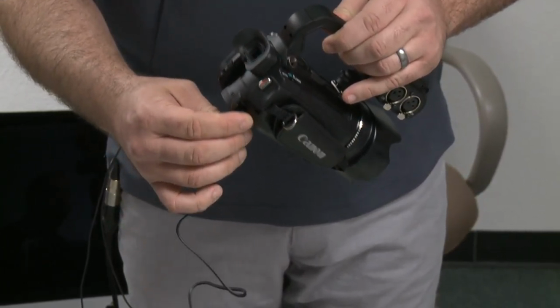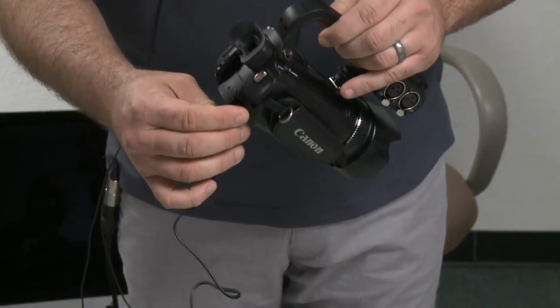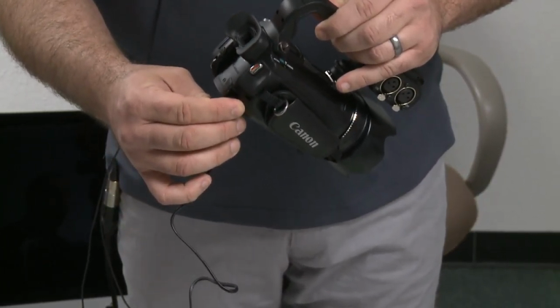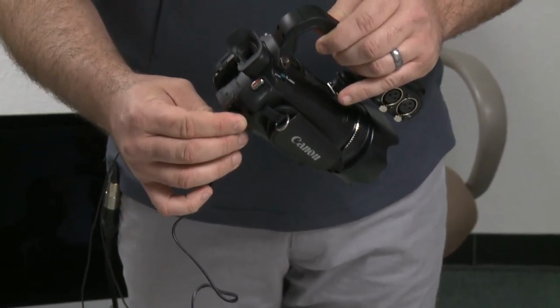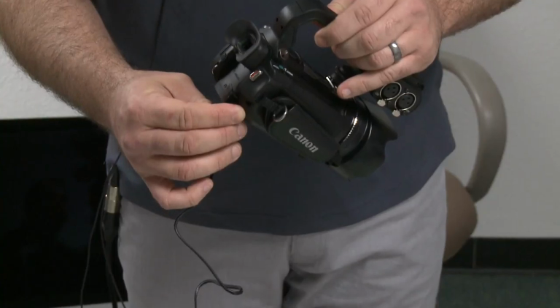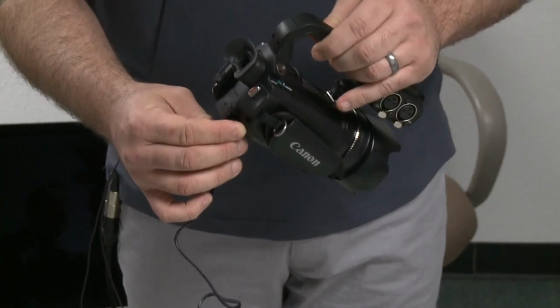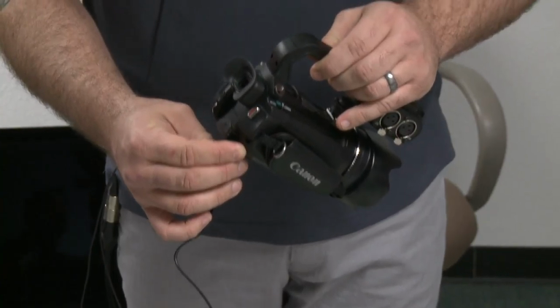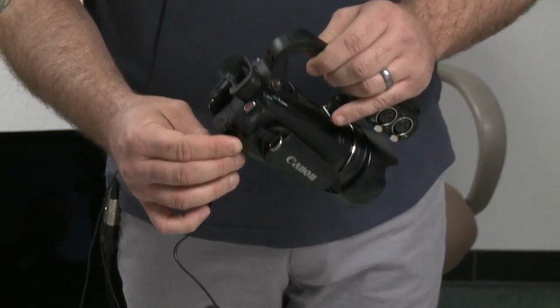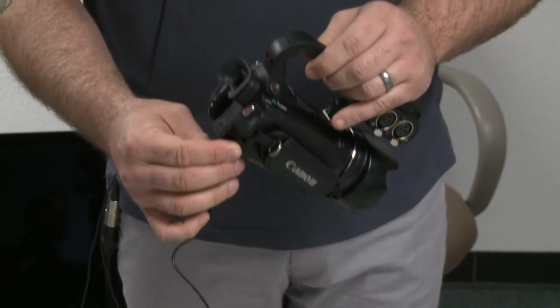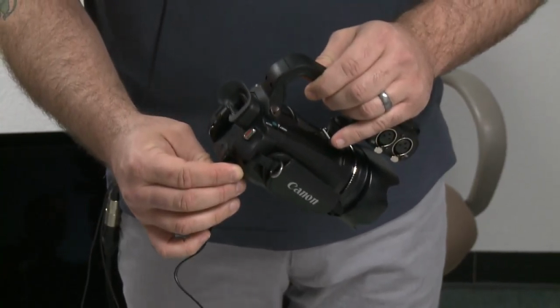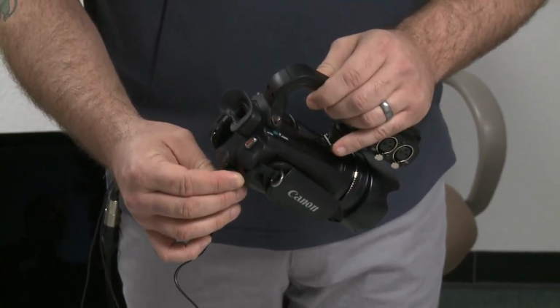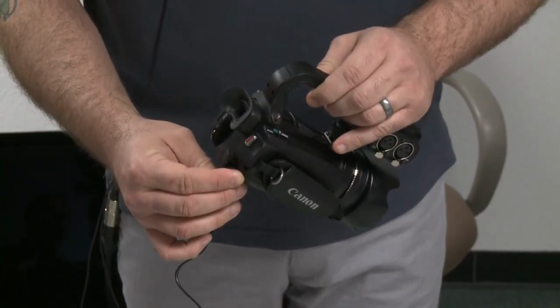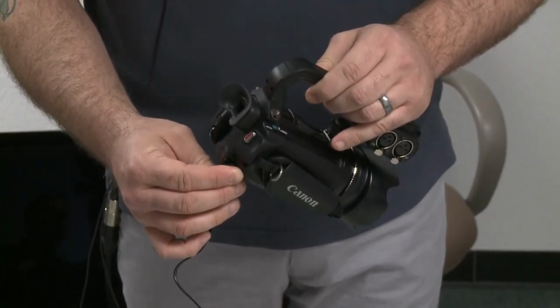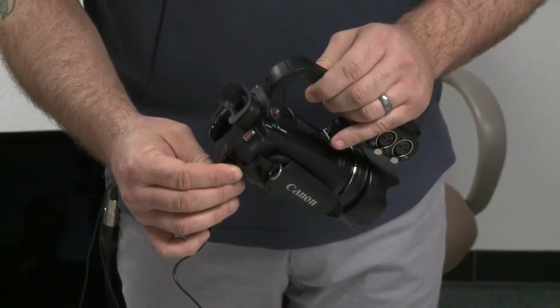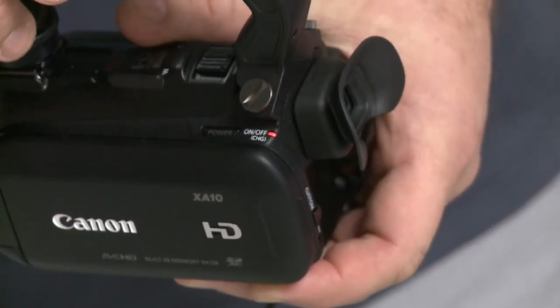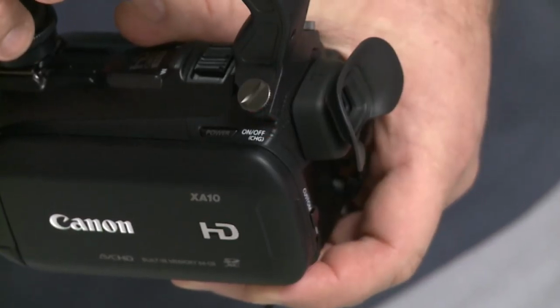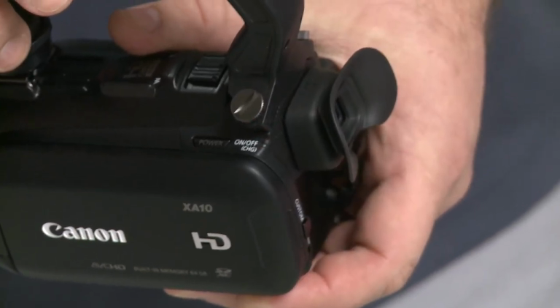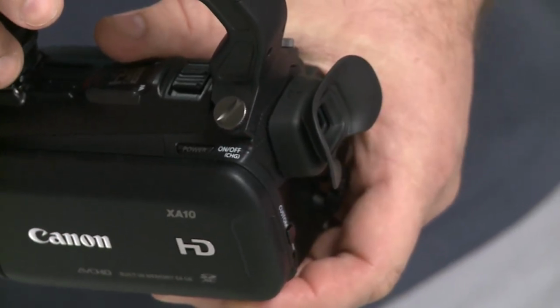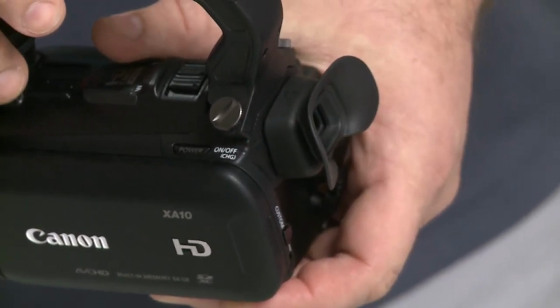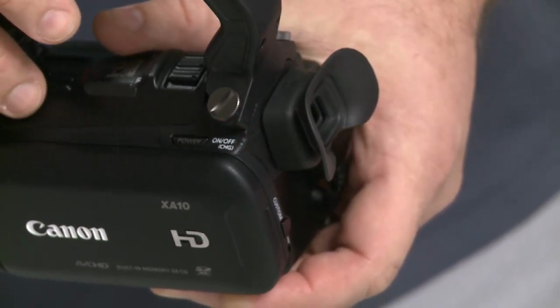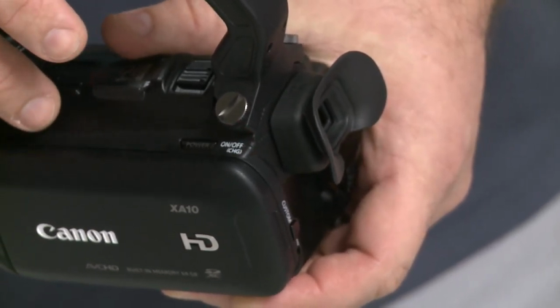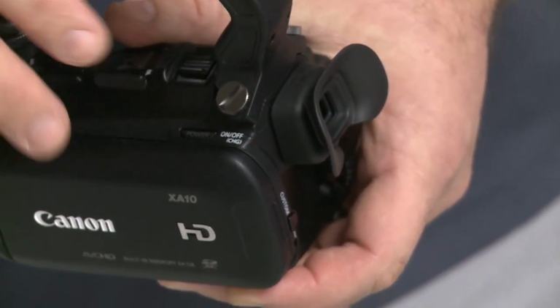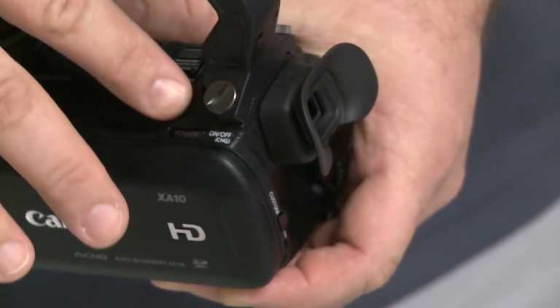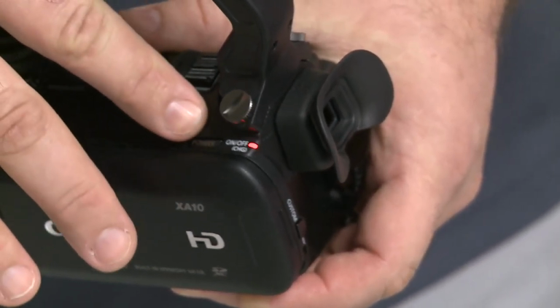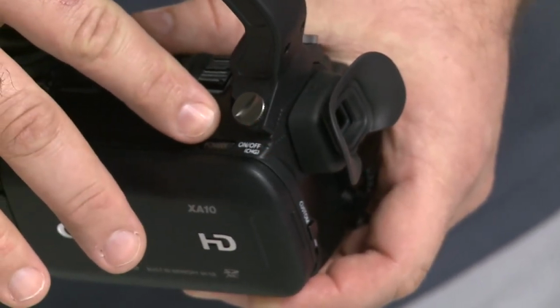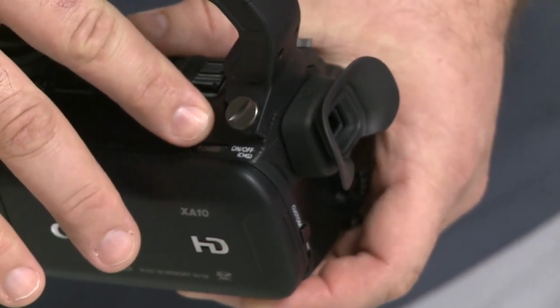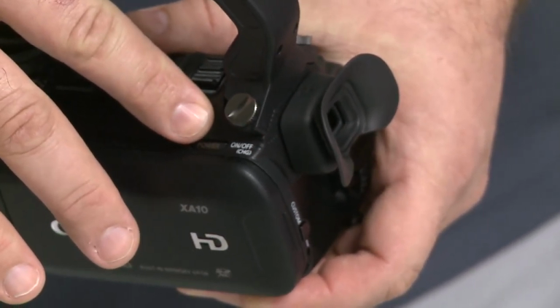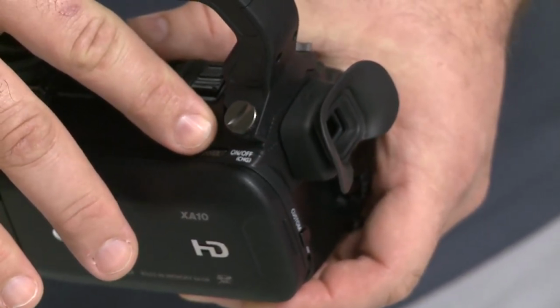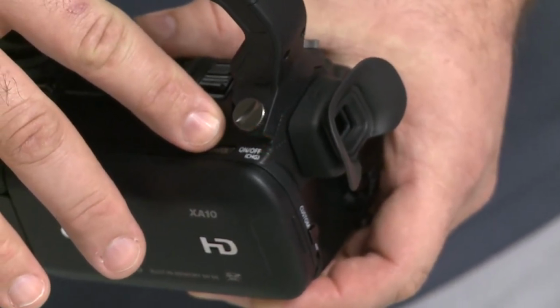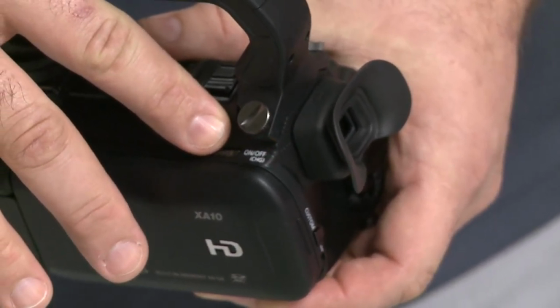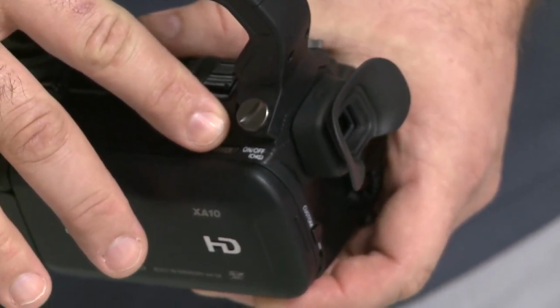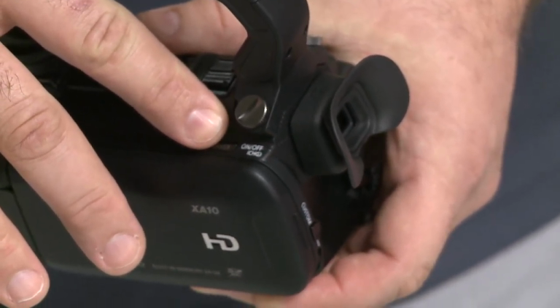This is also how you charge the battery. You can tell that it's charging by the on and off light blinking.